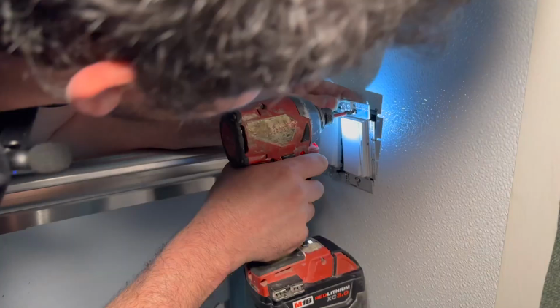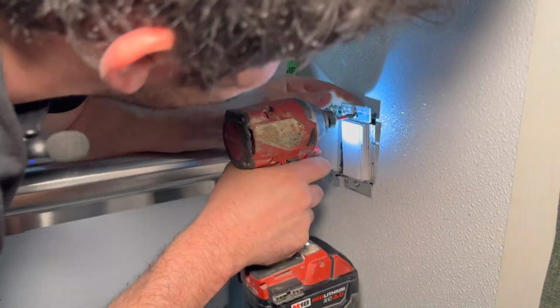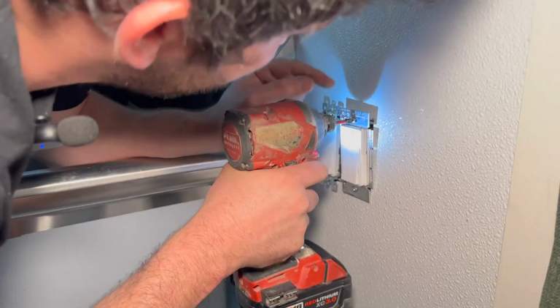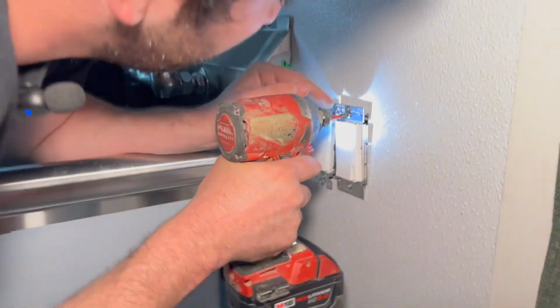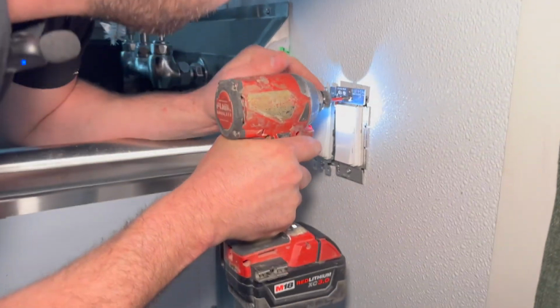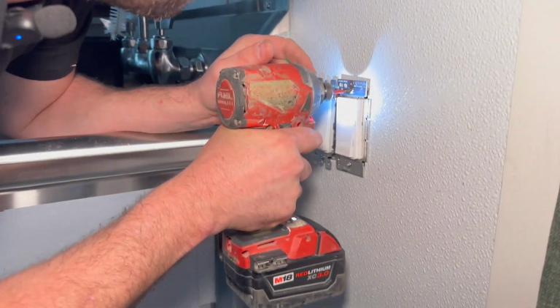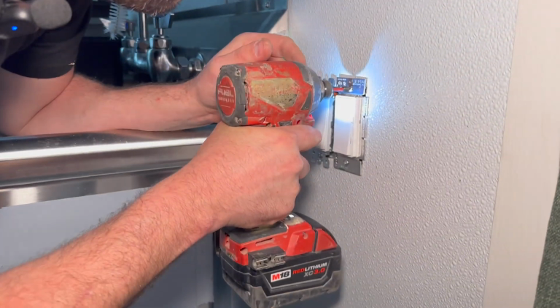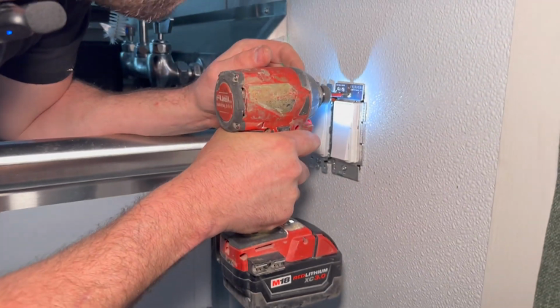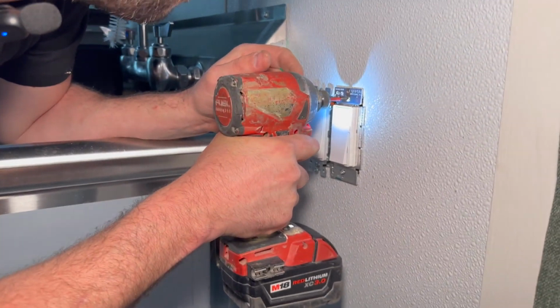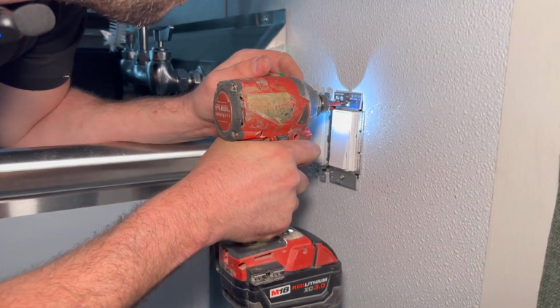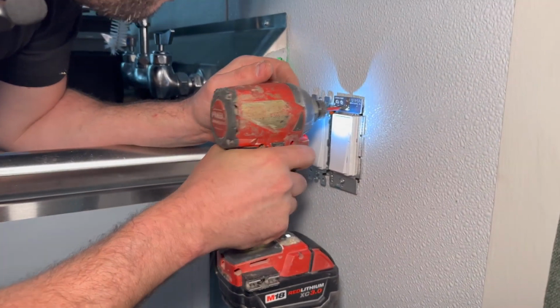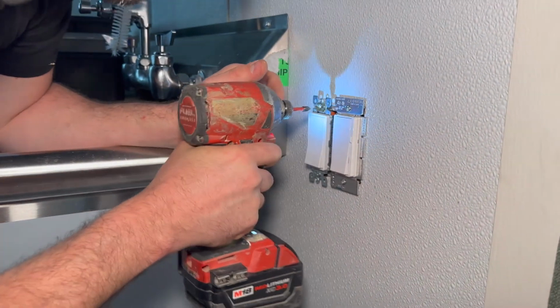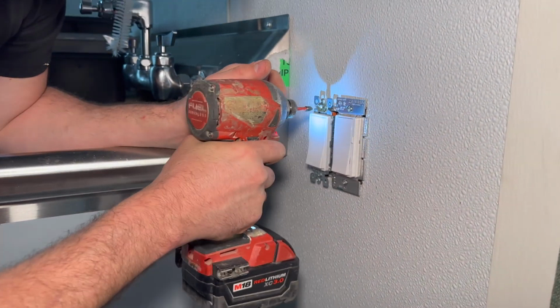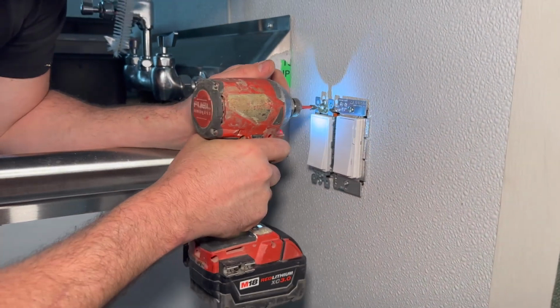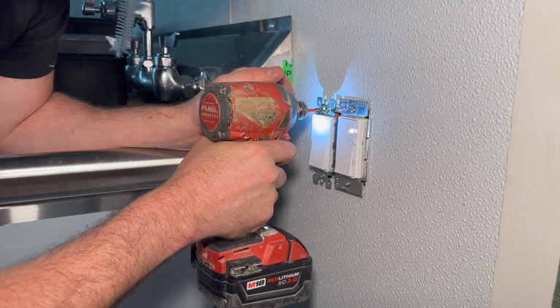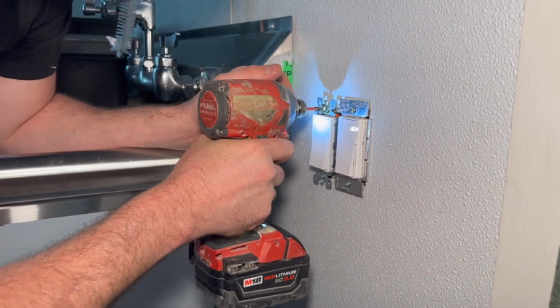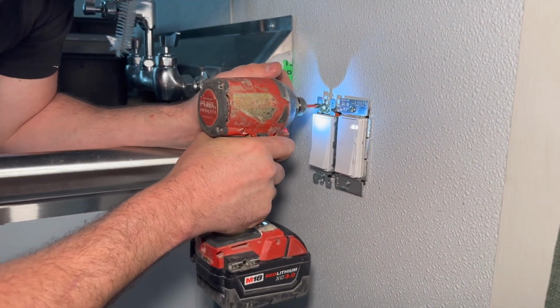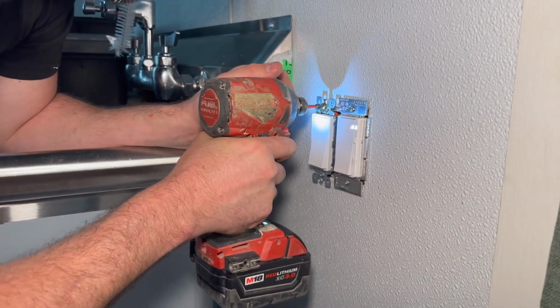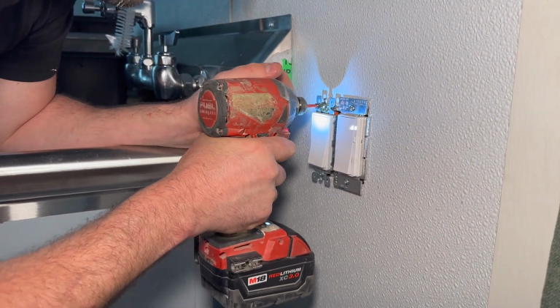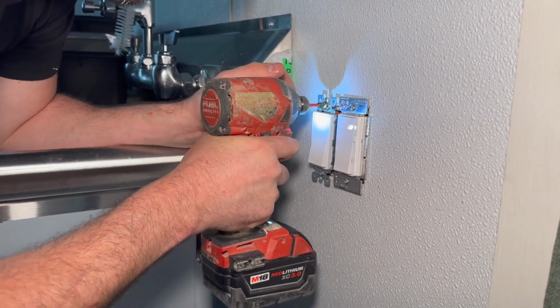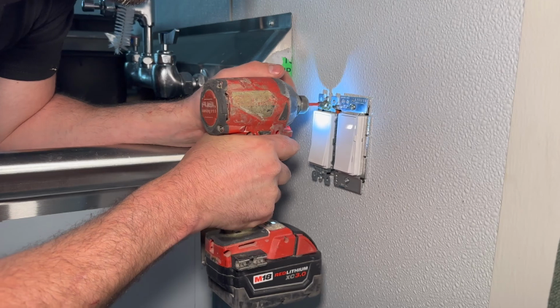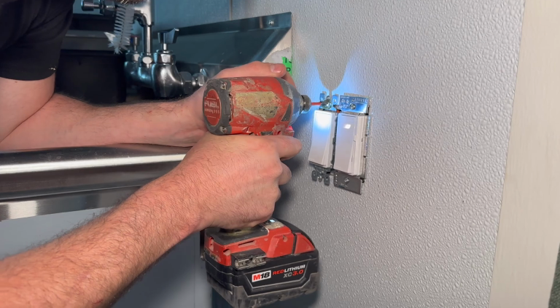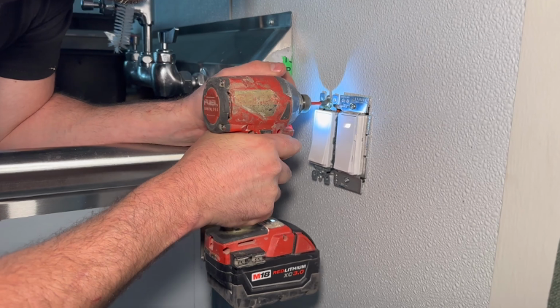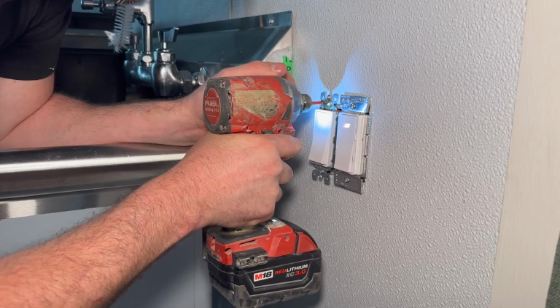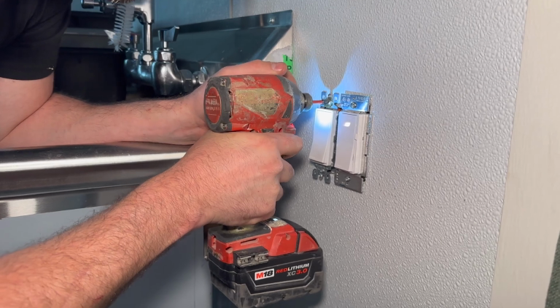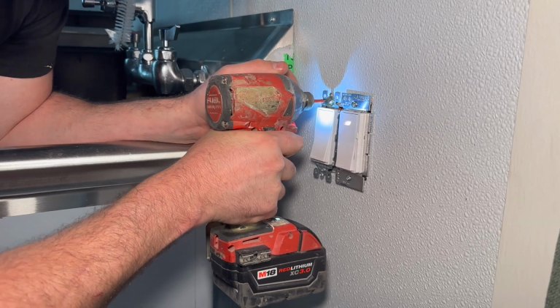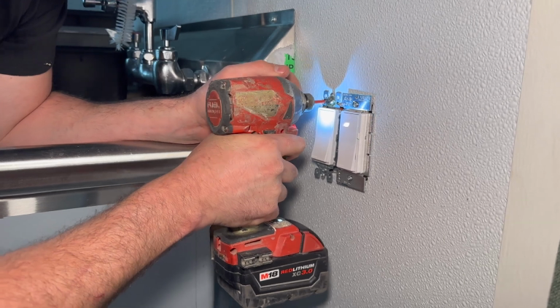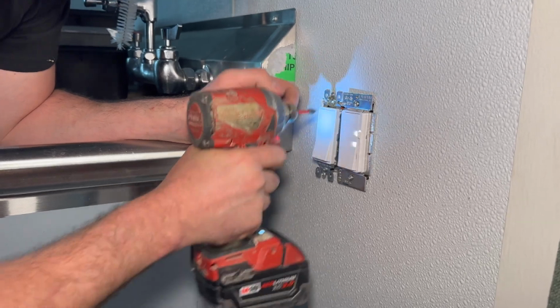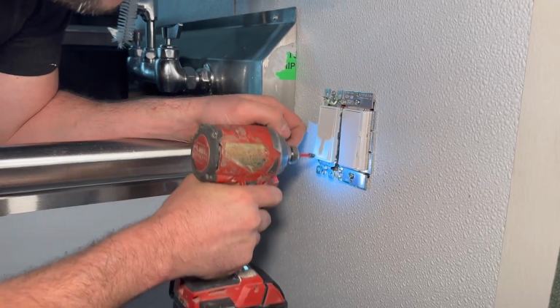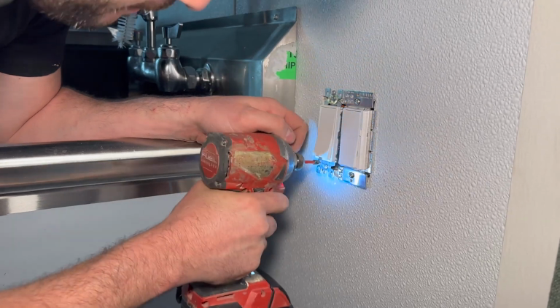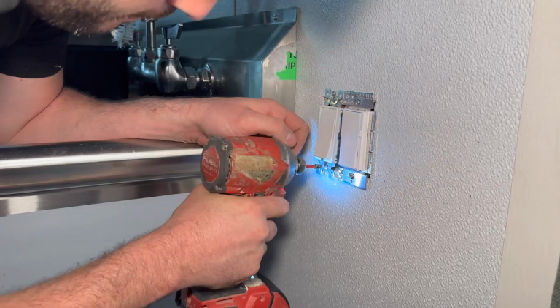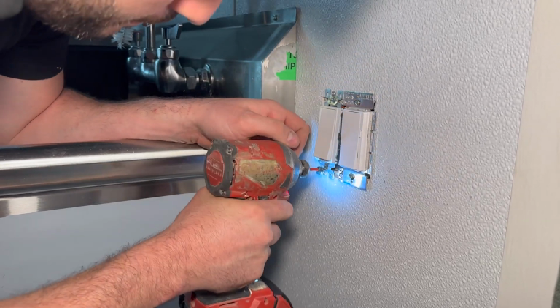If you can install a light switch, you can probably handle this. If you're not confident or capable, there's no shame in calling someone who is.